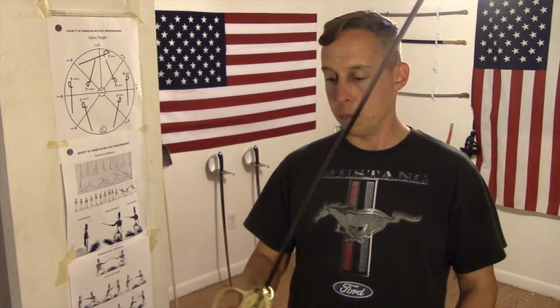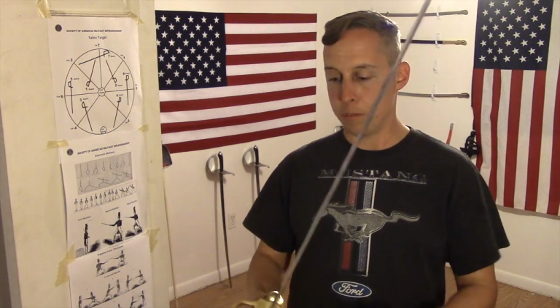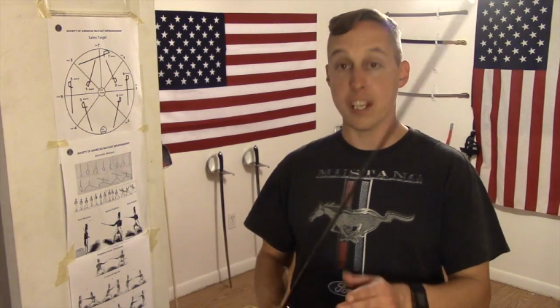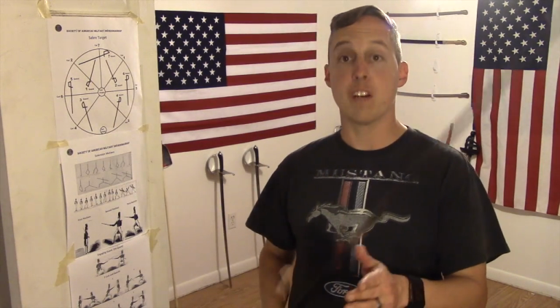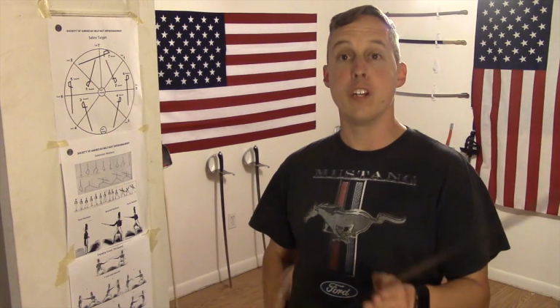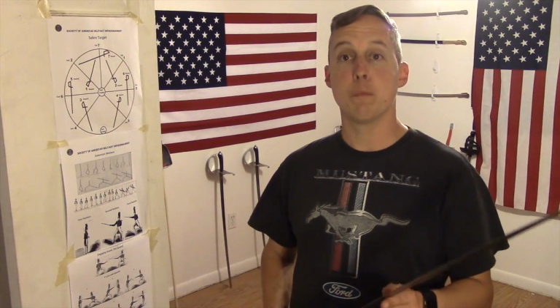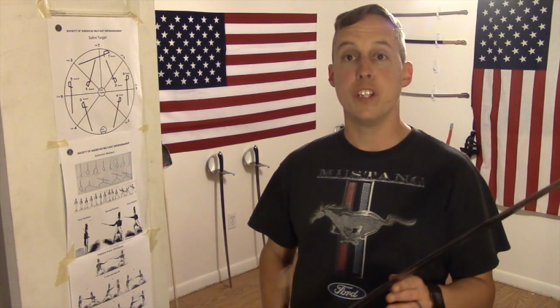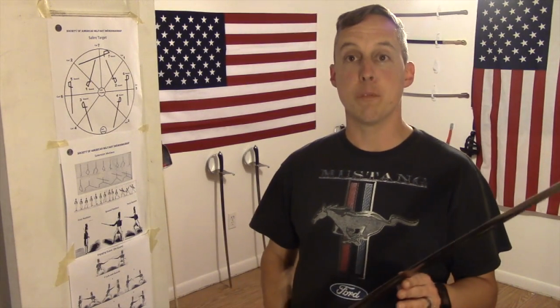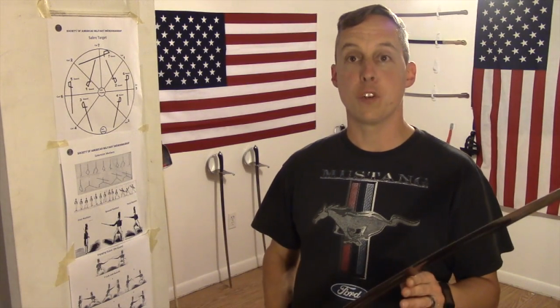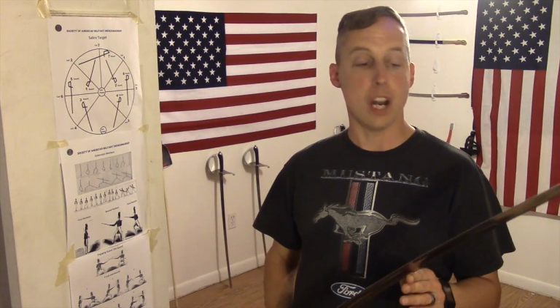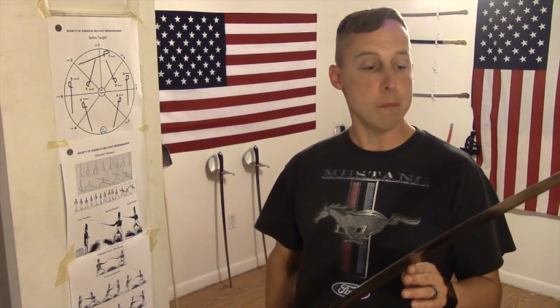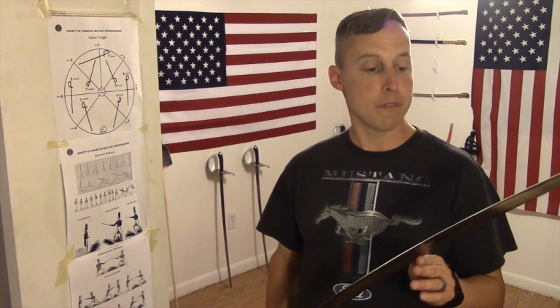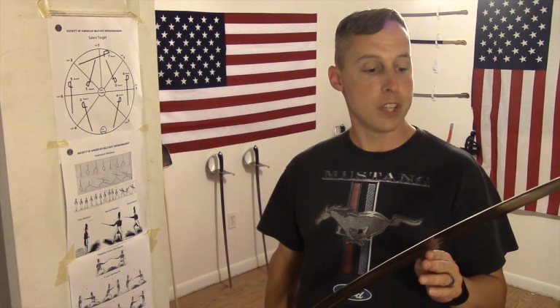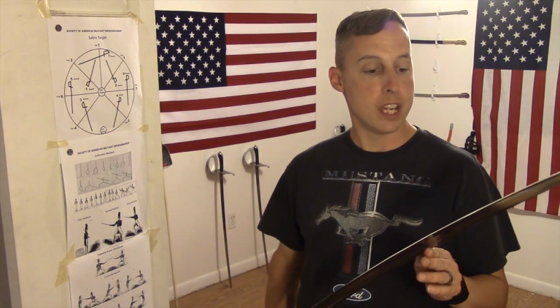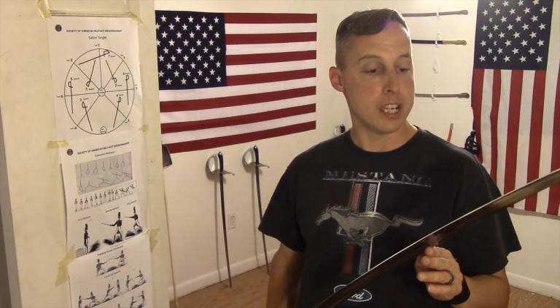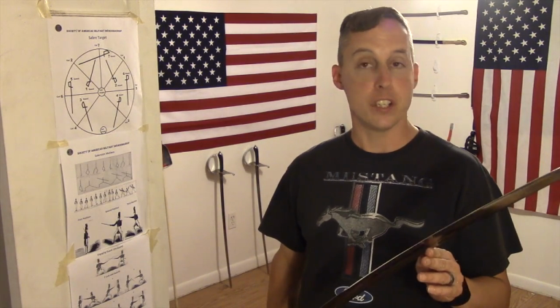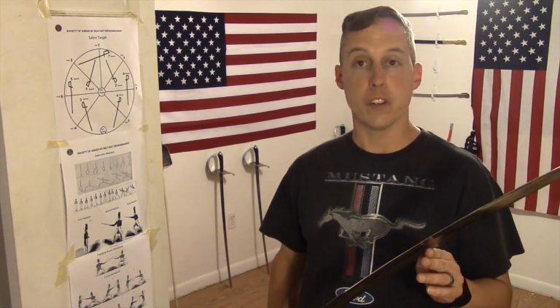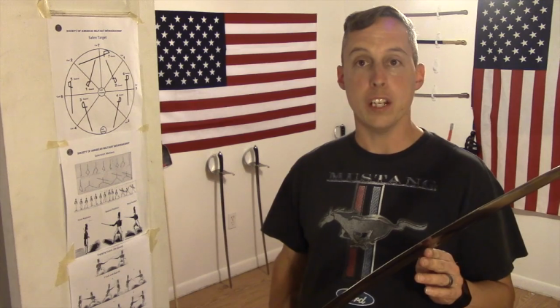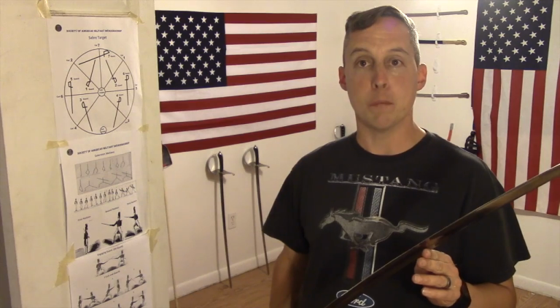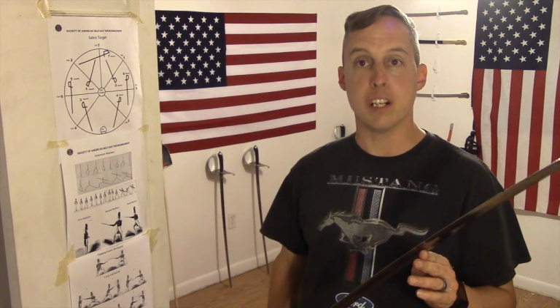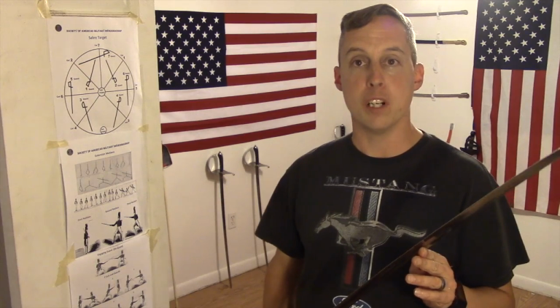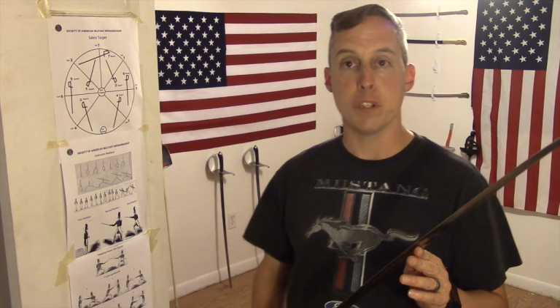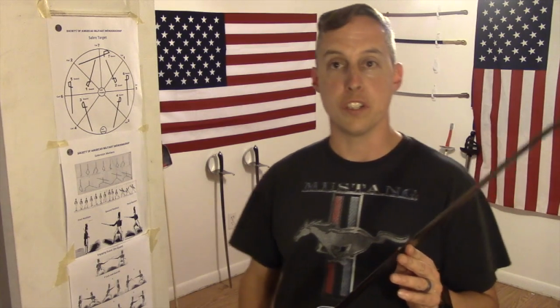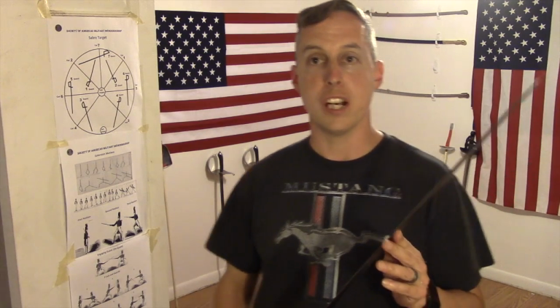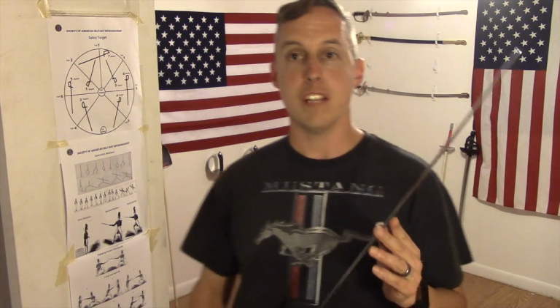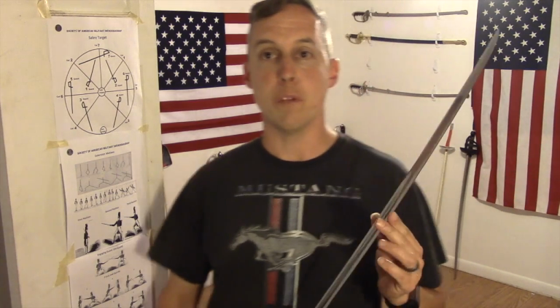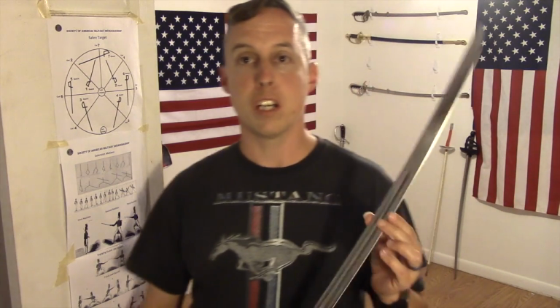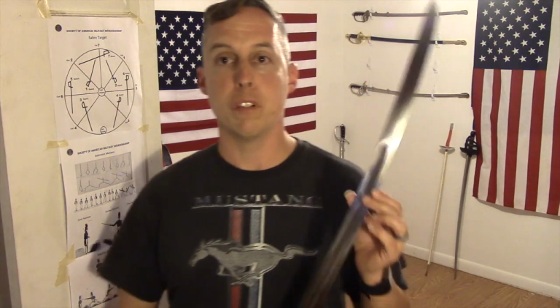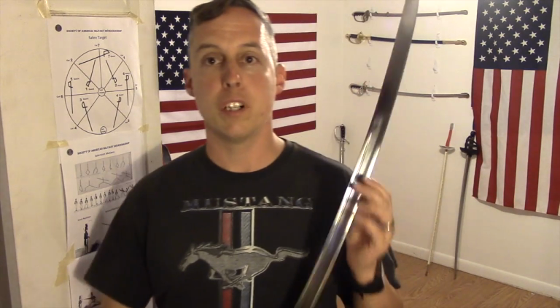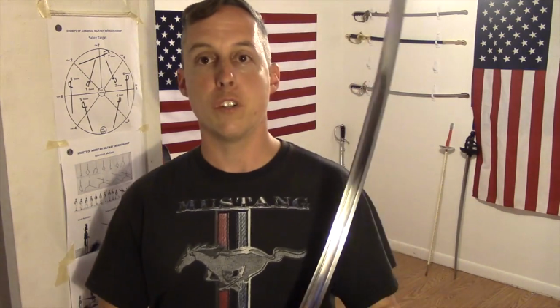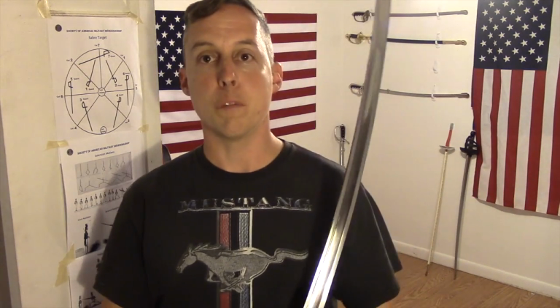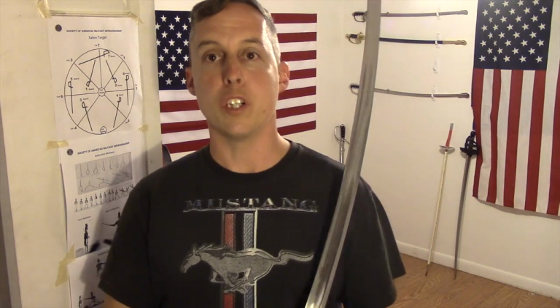If you like our videos, please subscribe. Until then, I'm Larry Brink with the Society of American Military Swordsmanship.